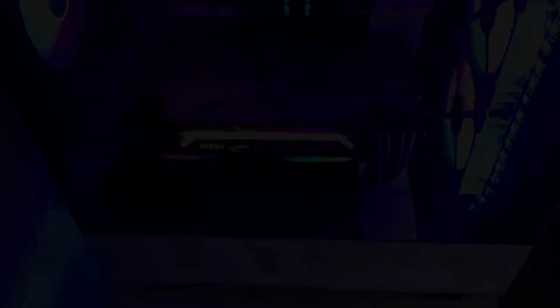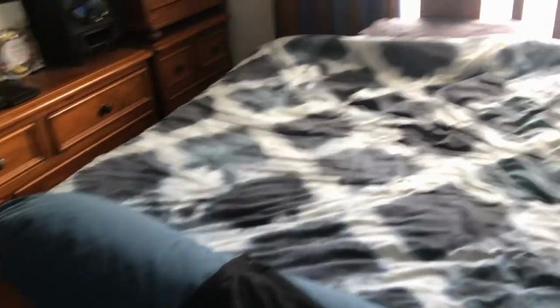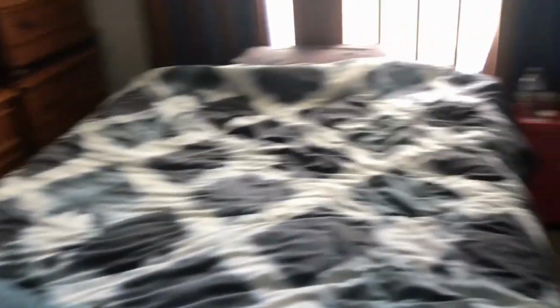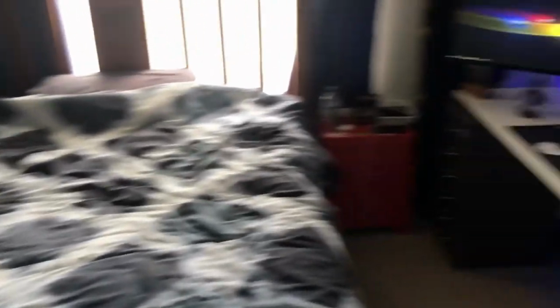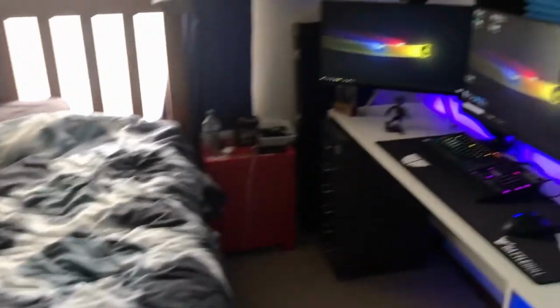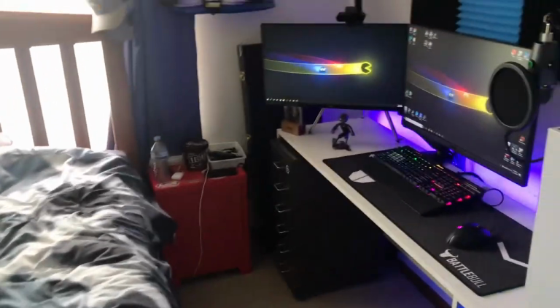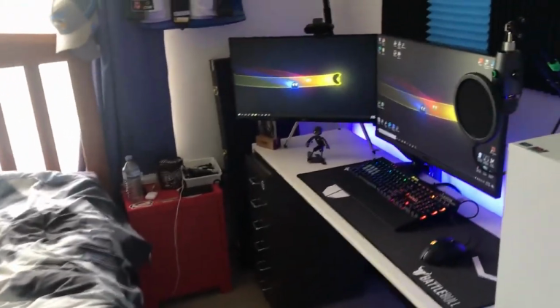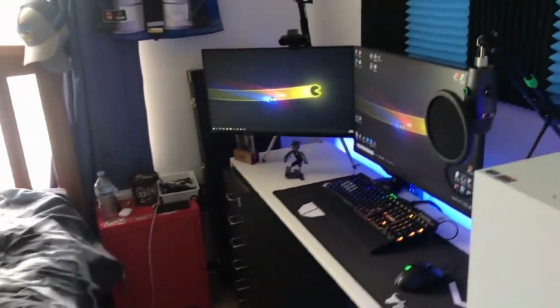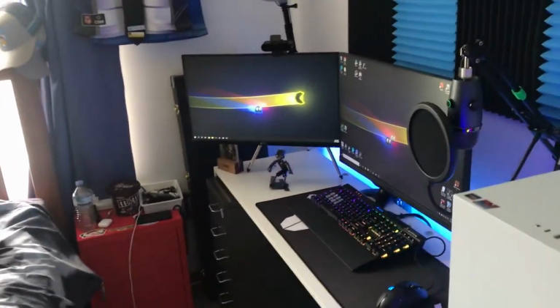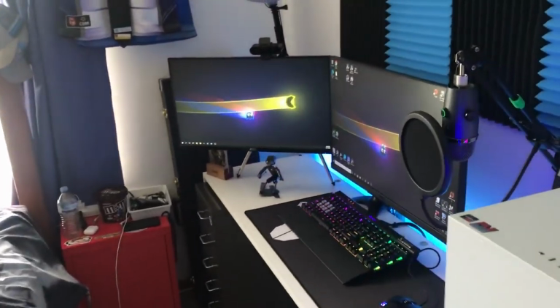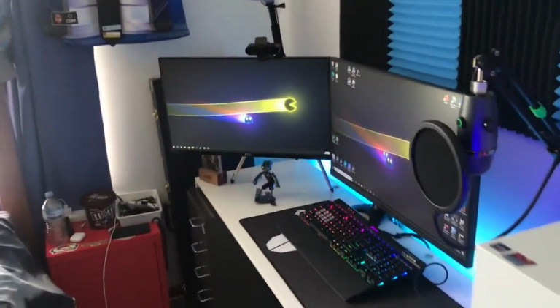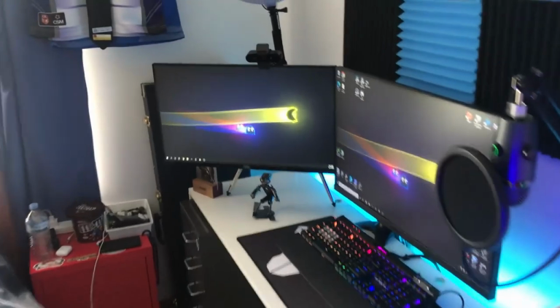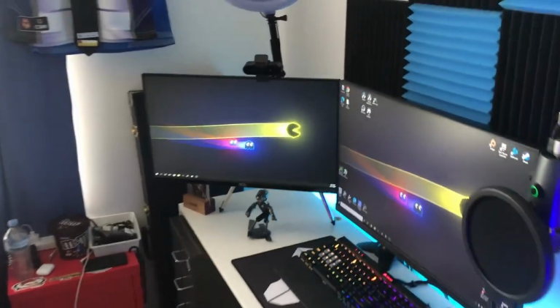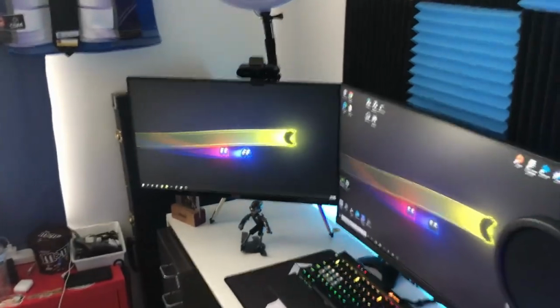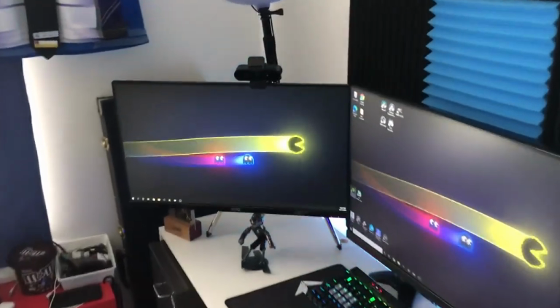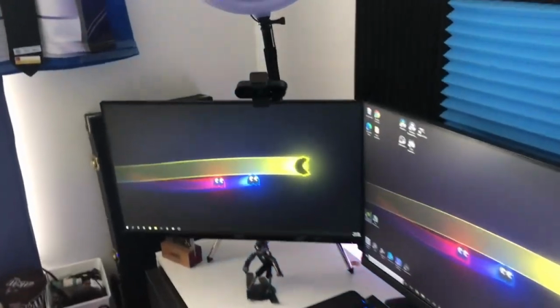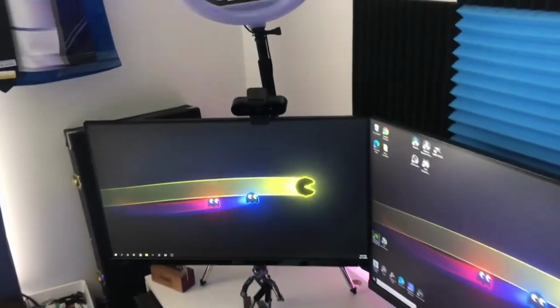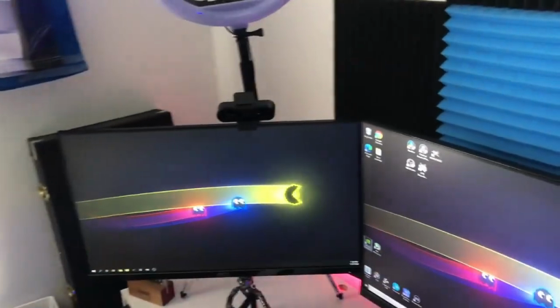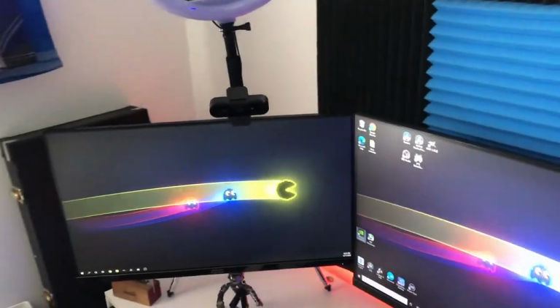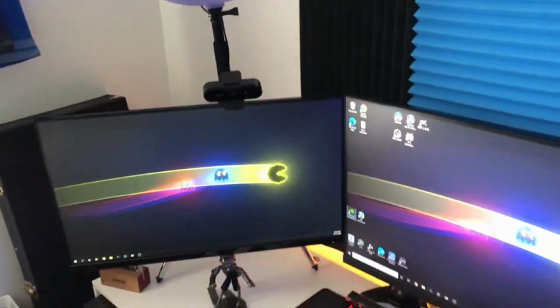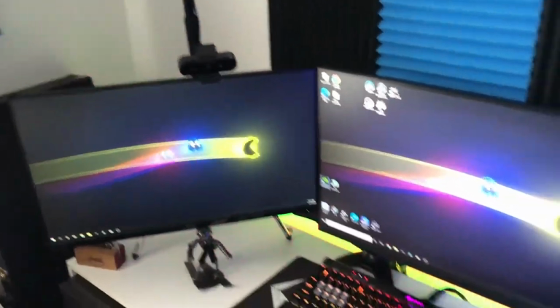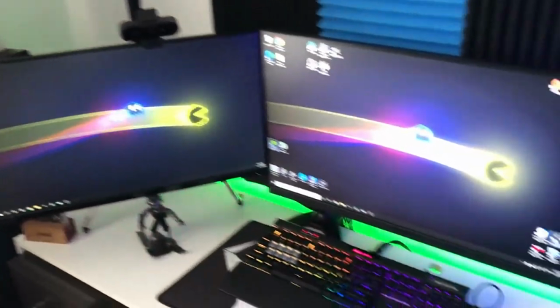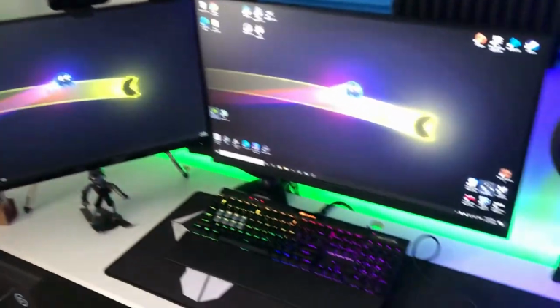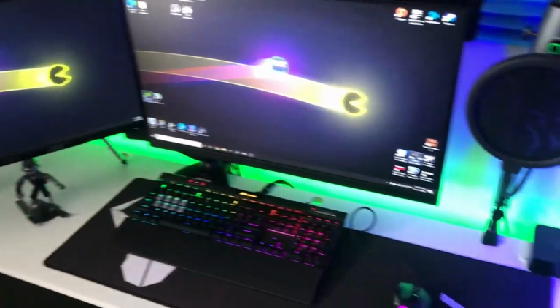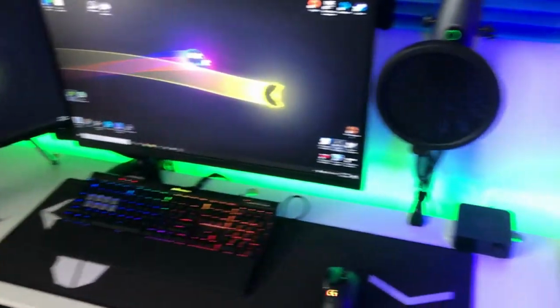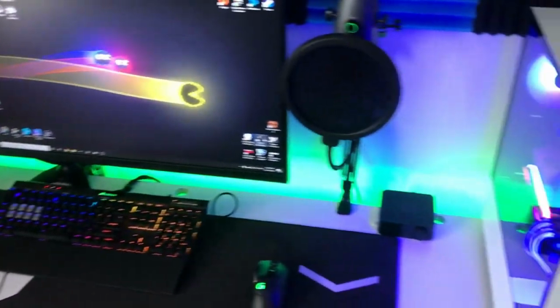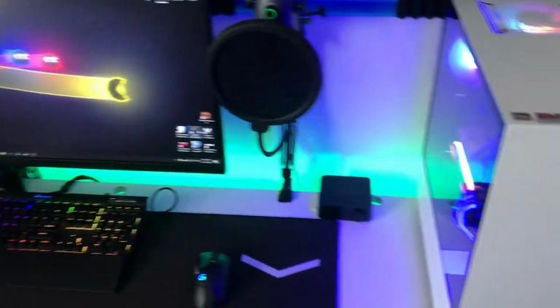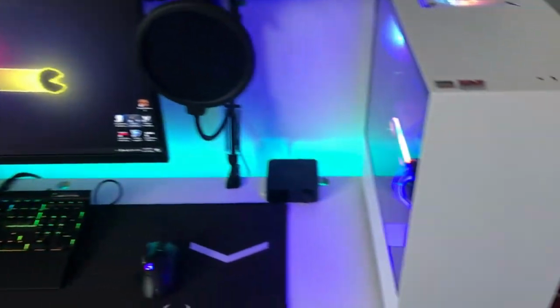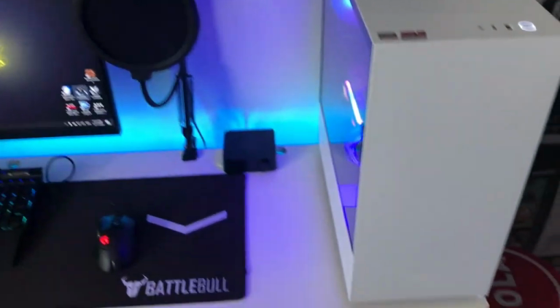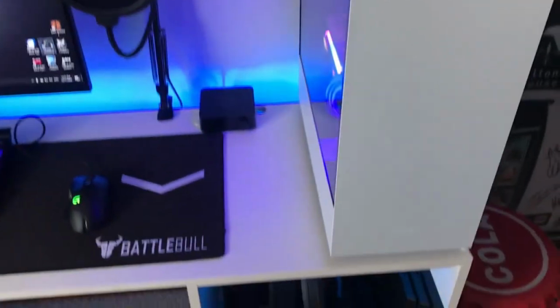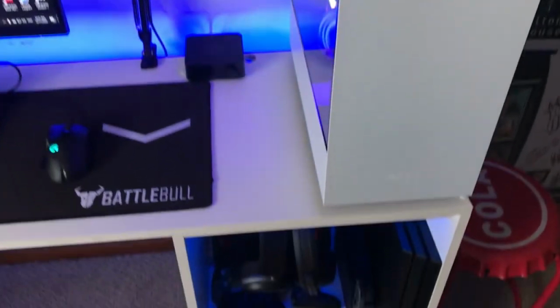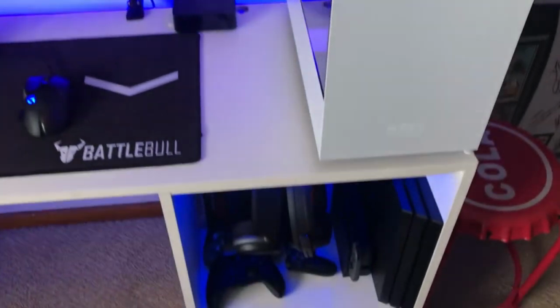Alright, as you can see, we're doing a setup tour. This is the baby setup. This is it.